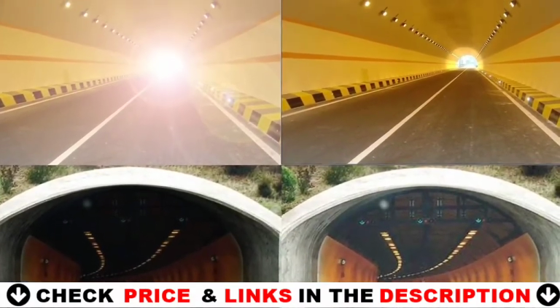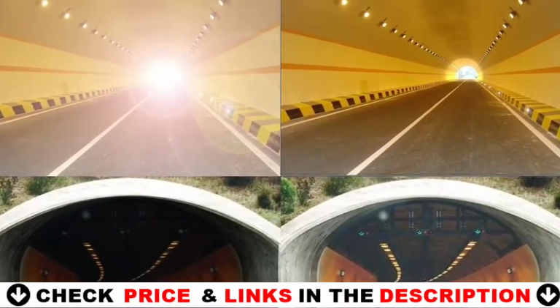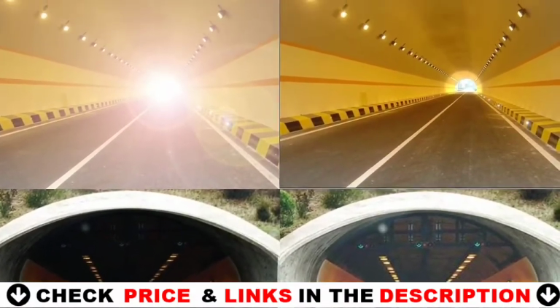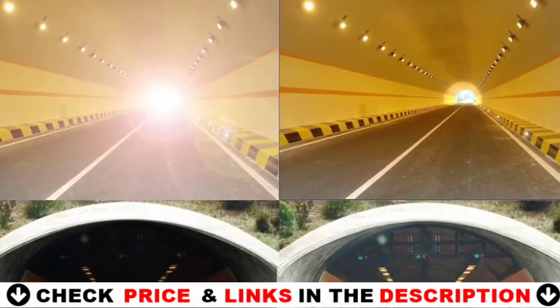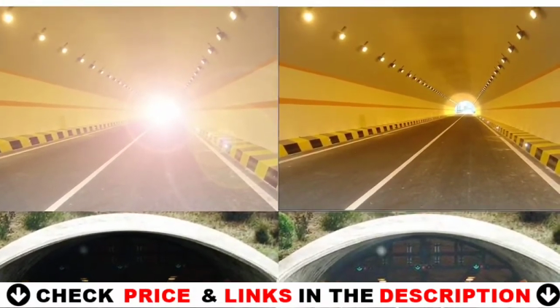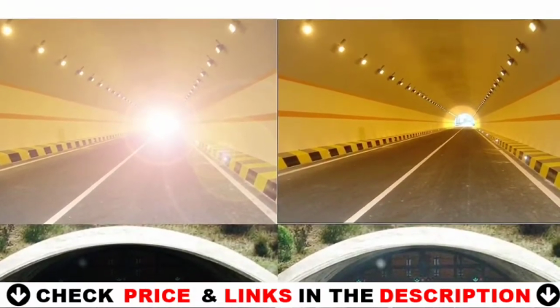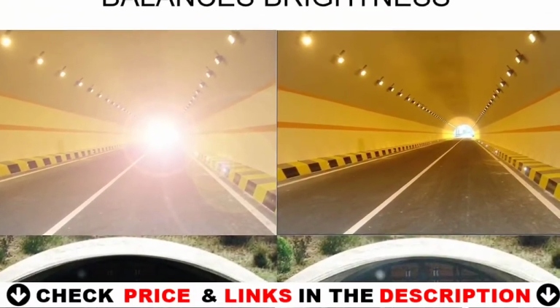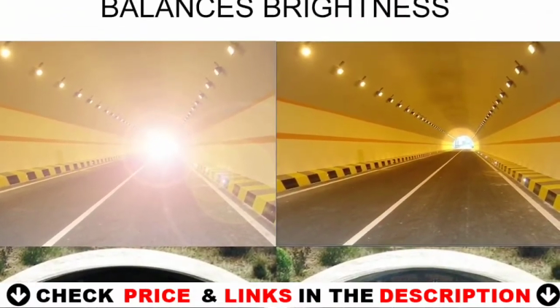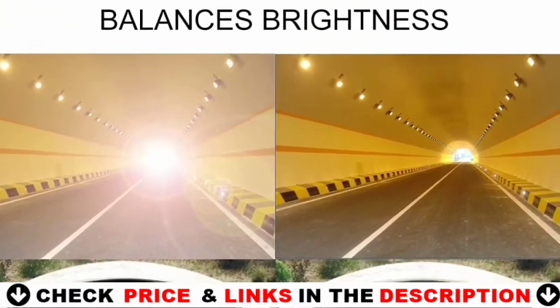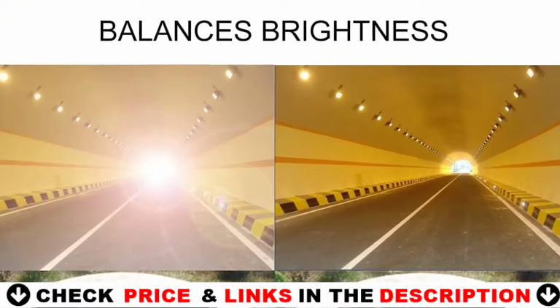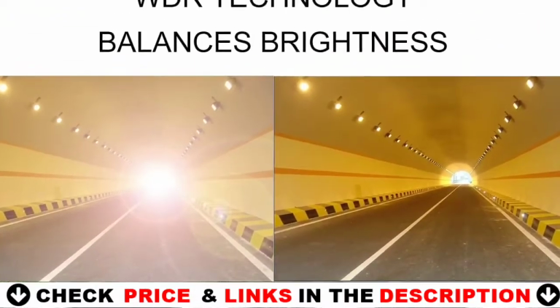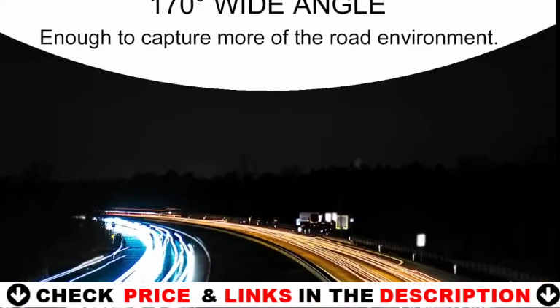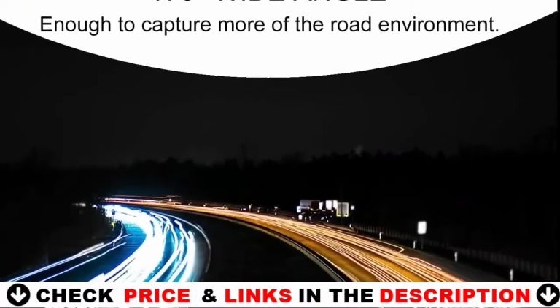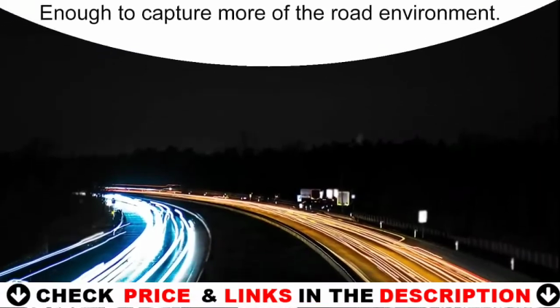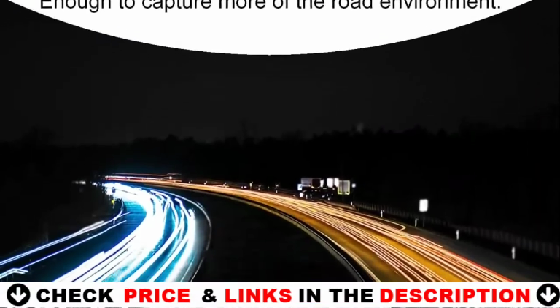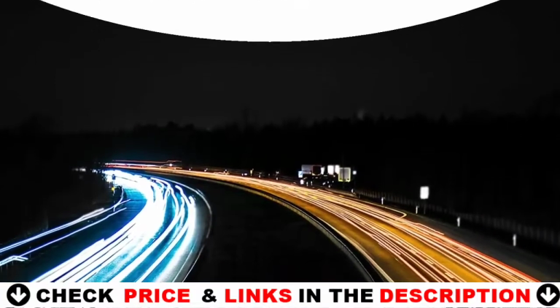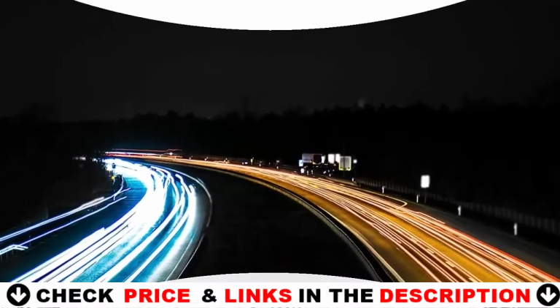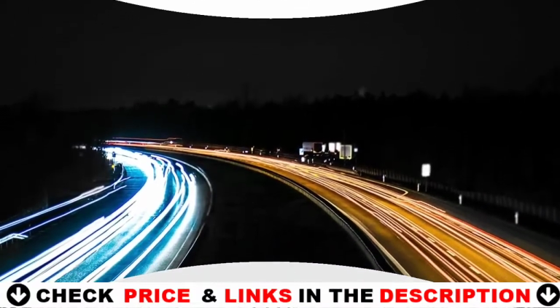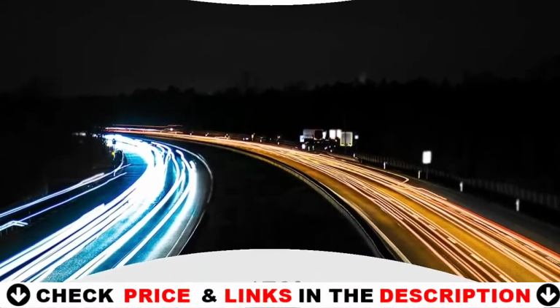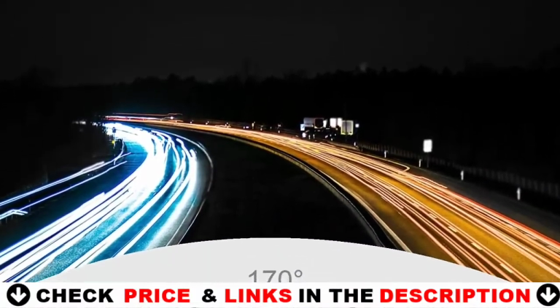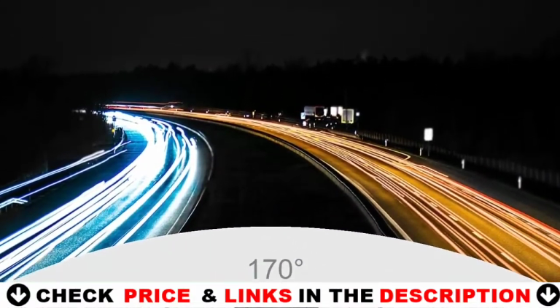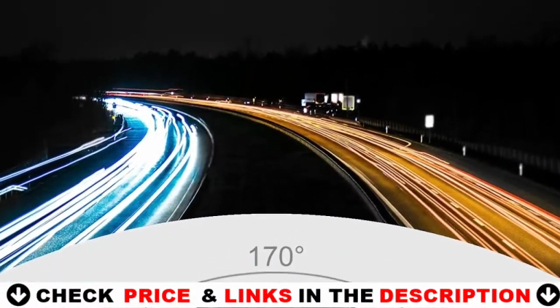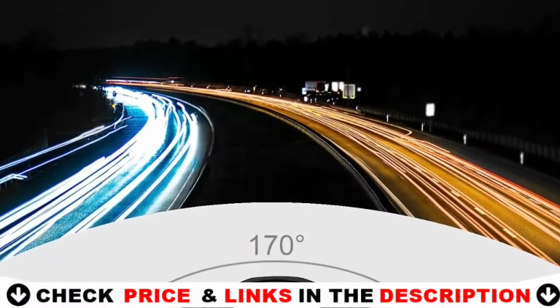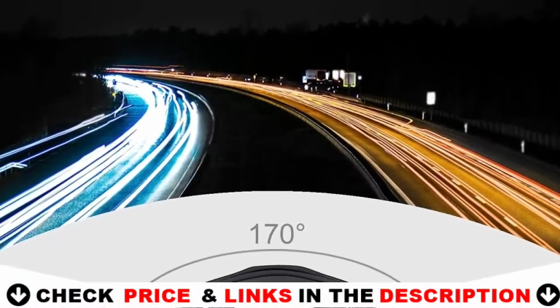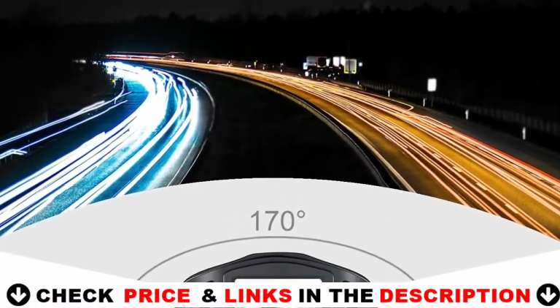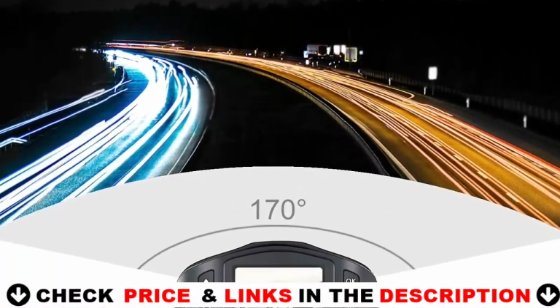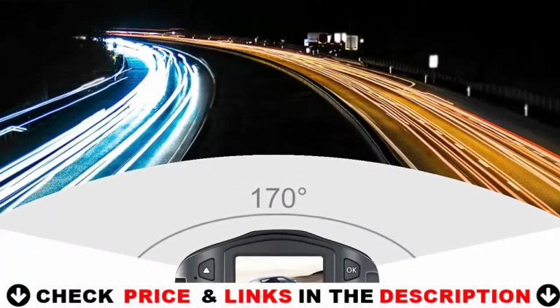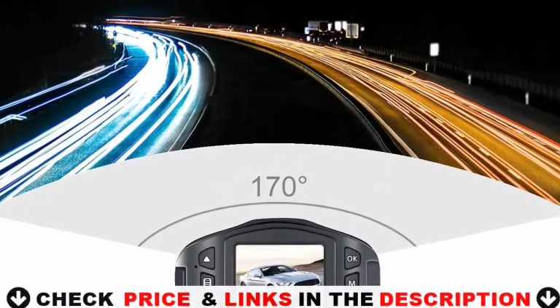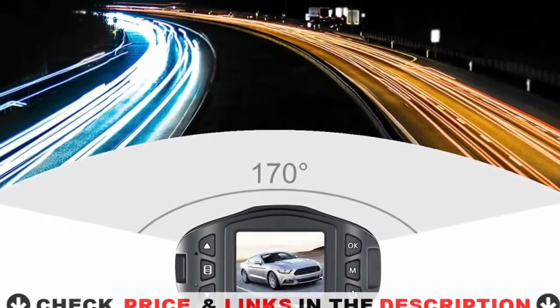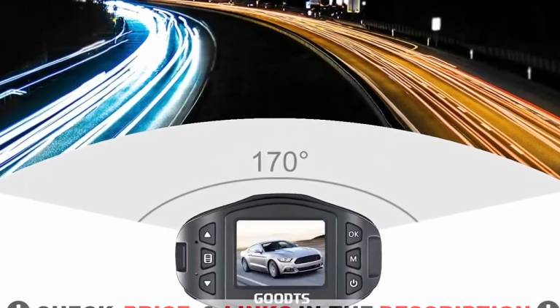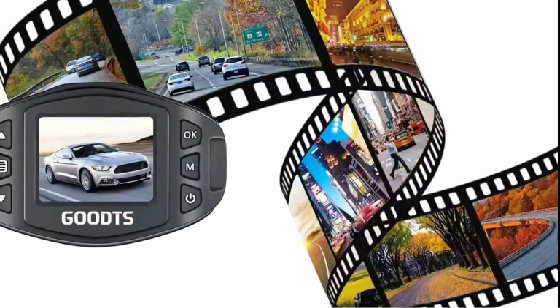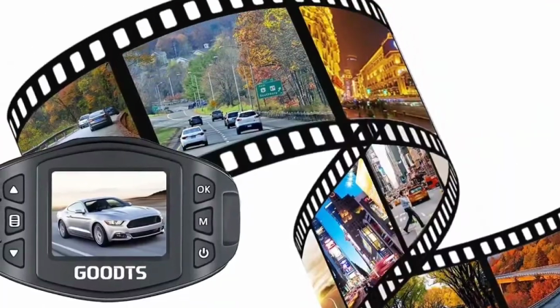The screen is only 1.57 inches, so the car dash cam can be perfectly hidden behind the rear mirror without distracting you, making your journey safer.